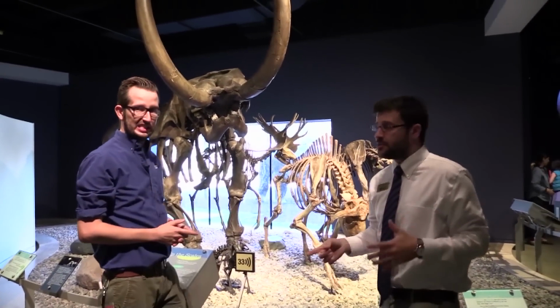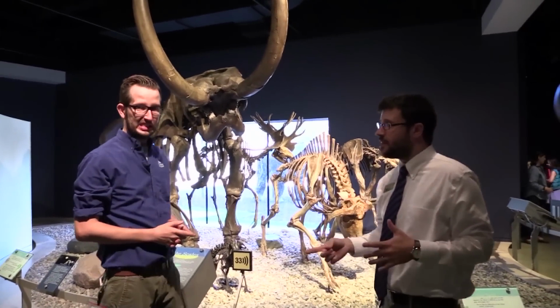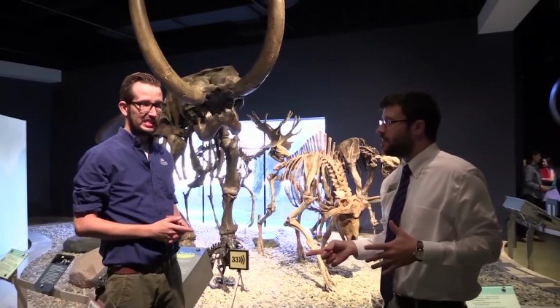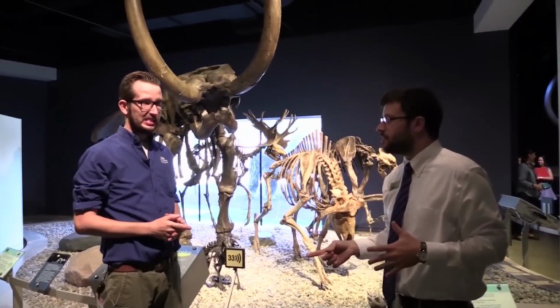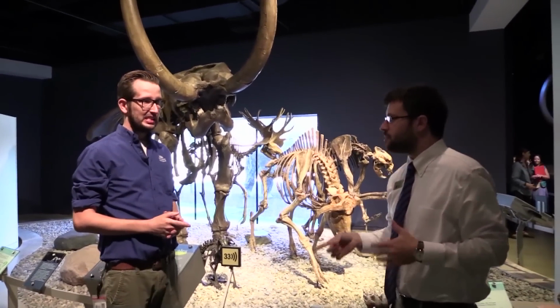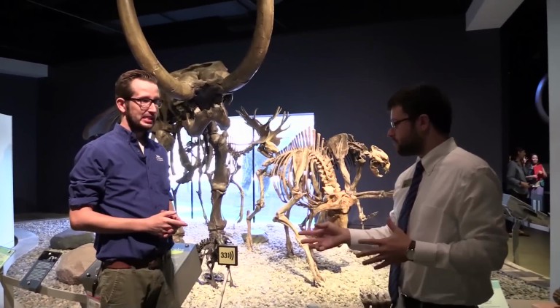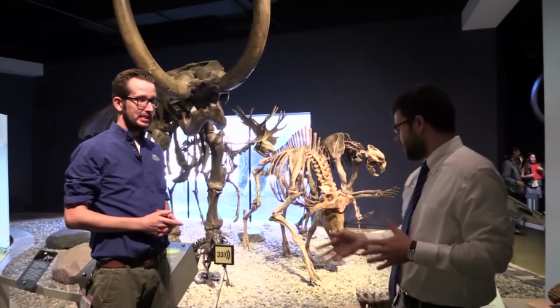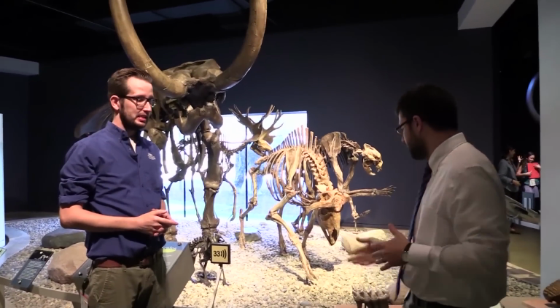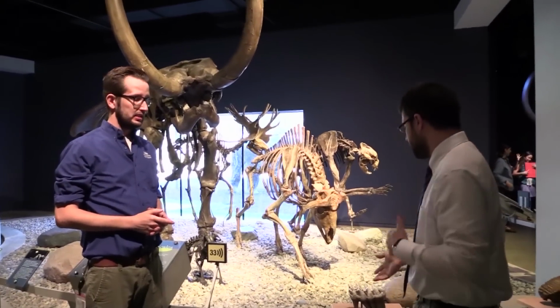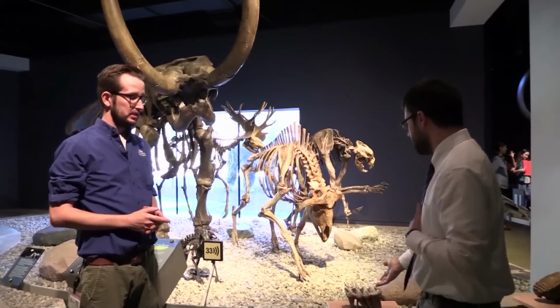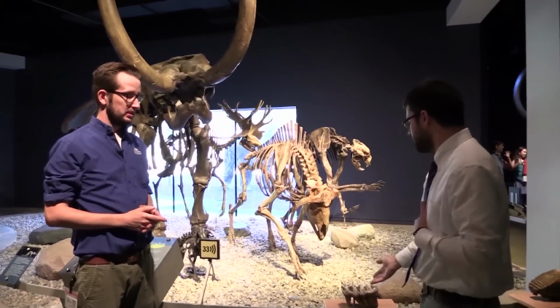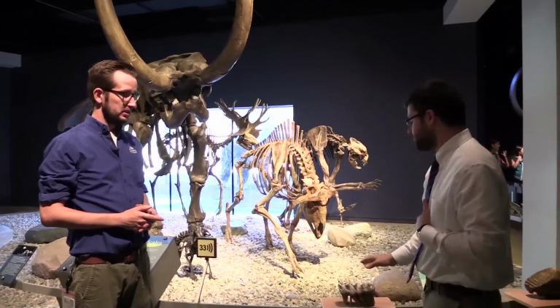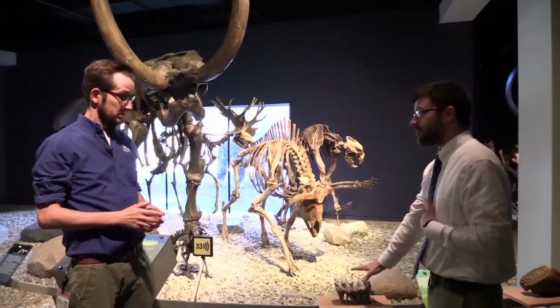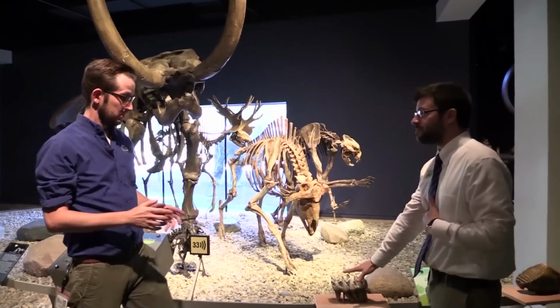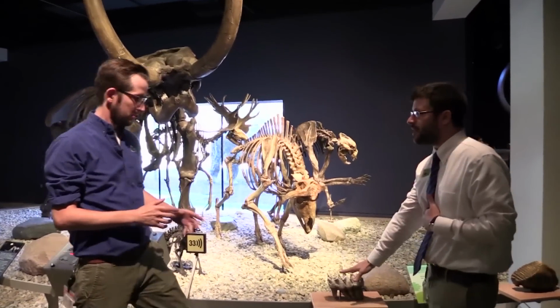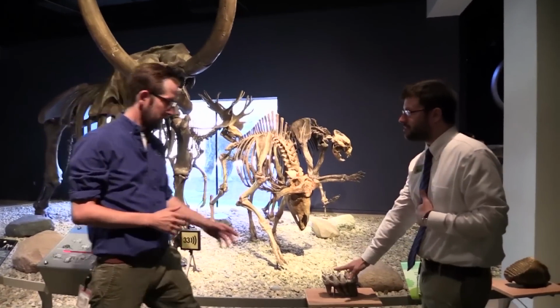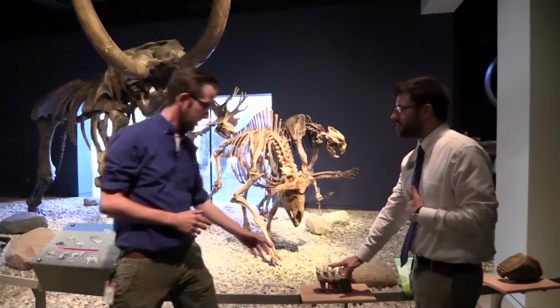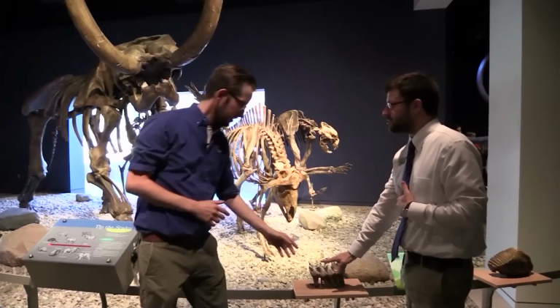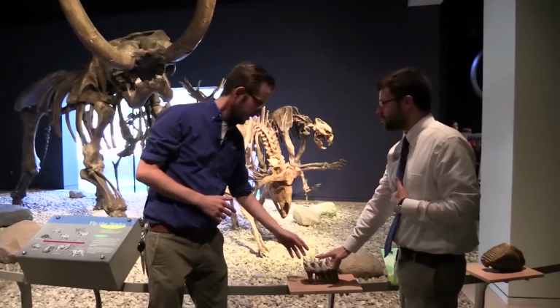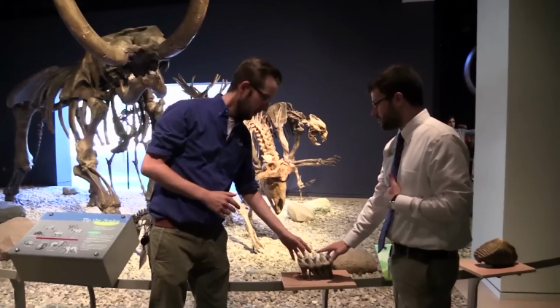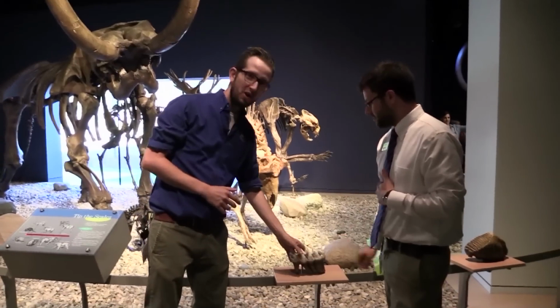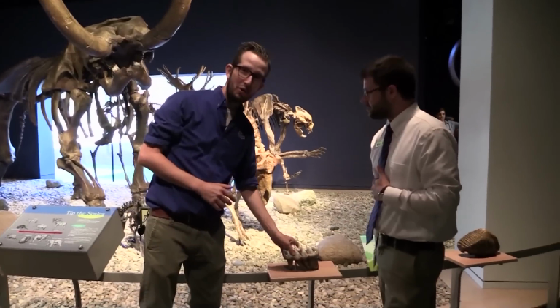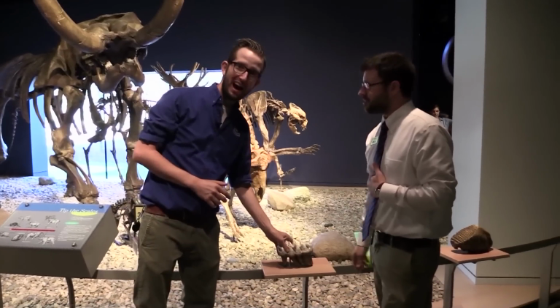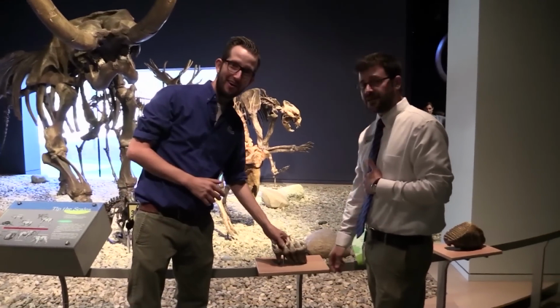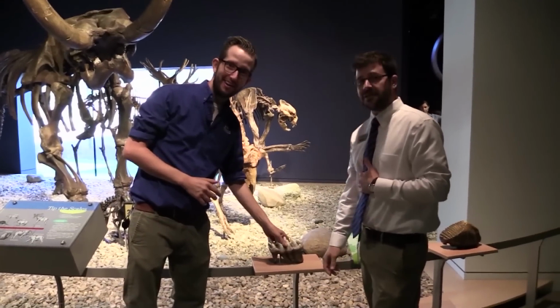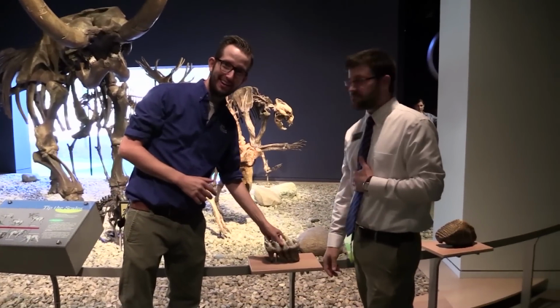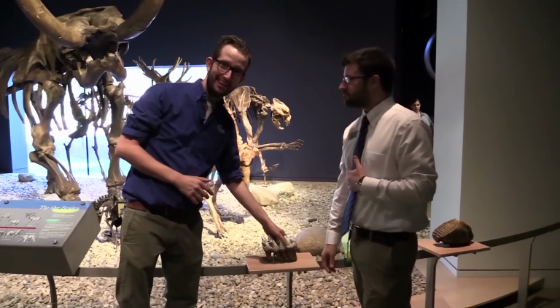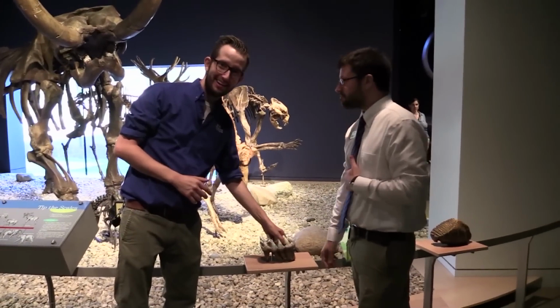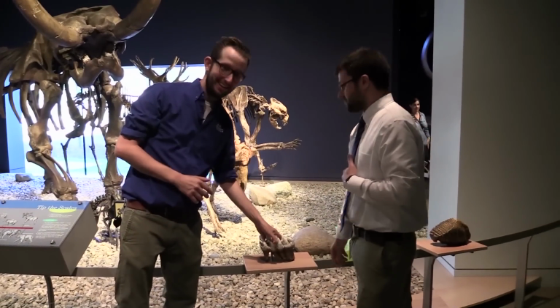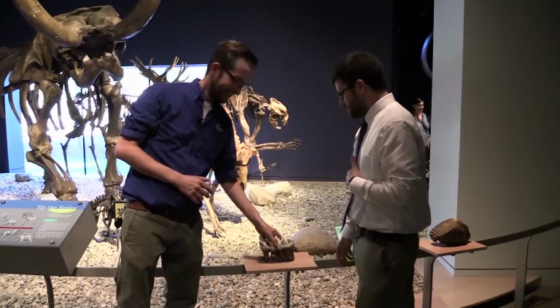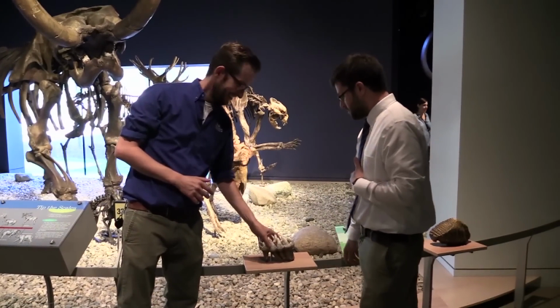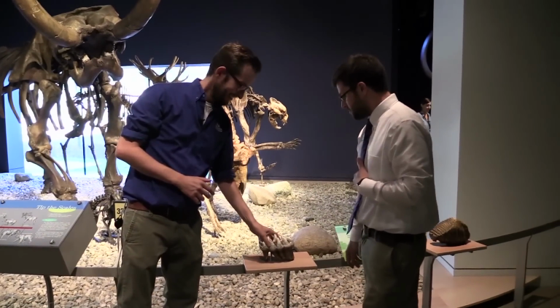You can, however, use our hands-on items like this mastodon tooth. Pretty cool.